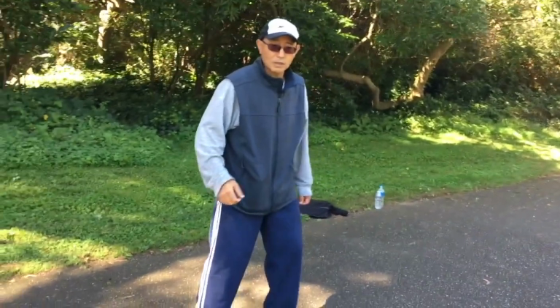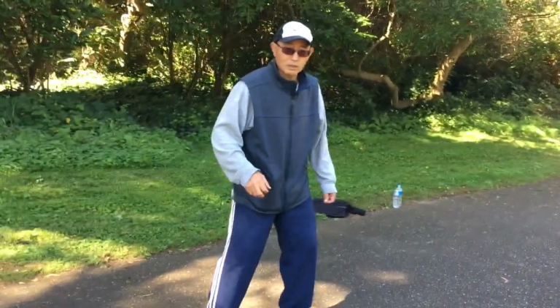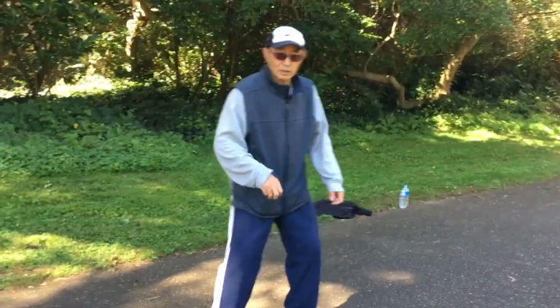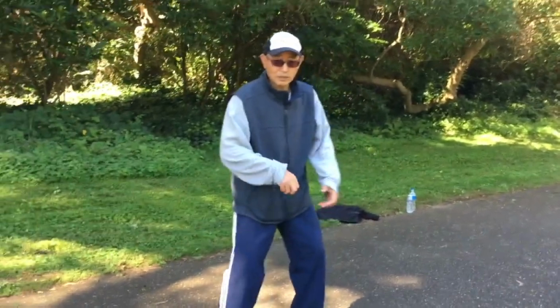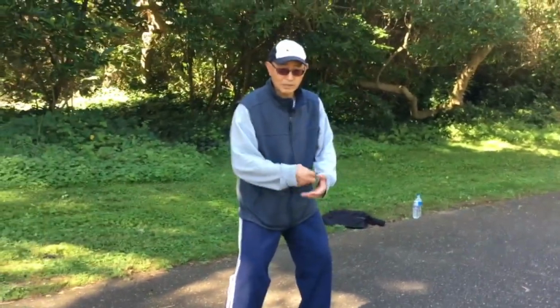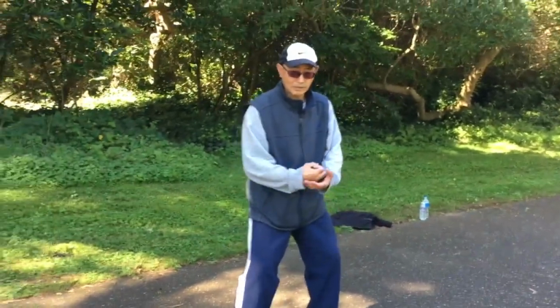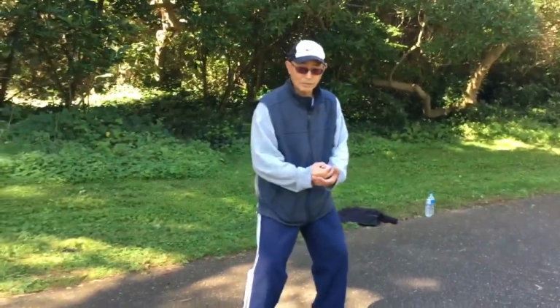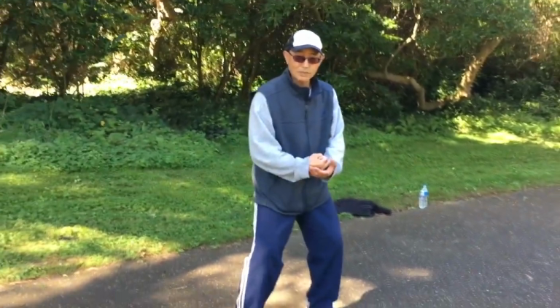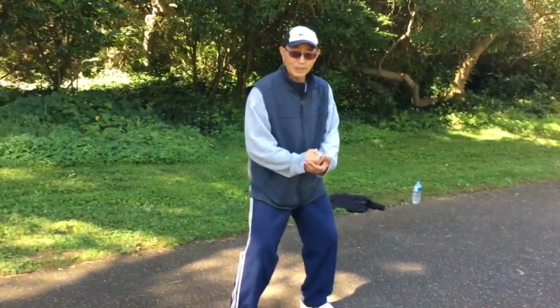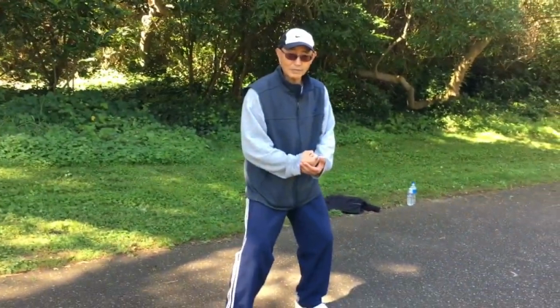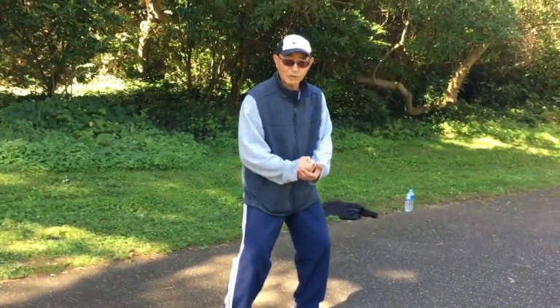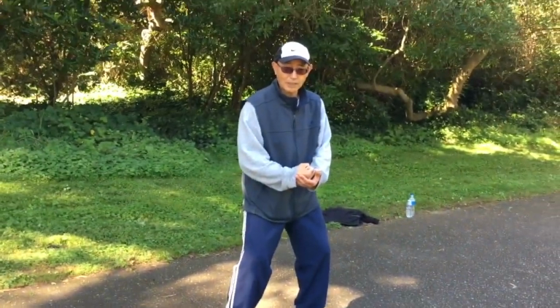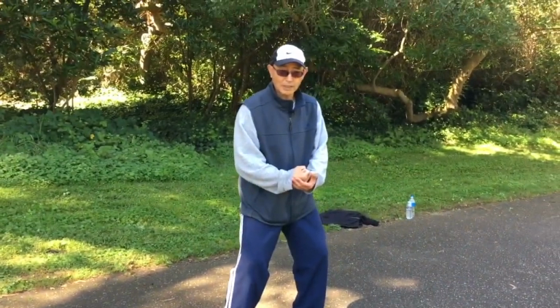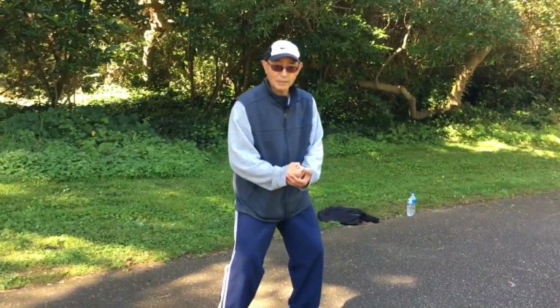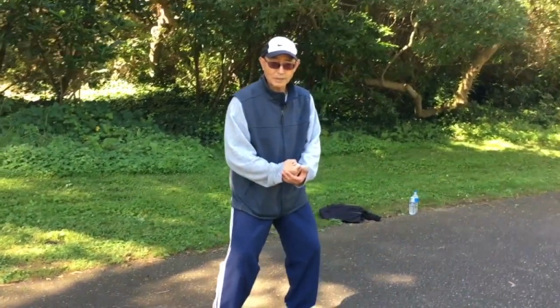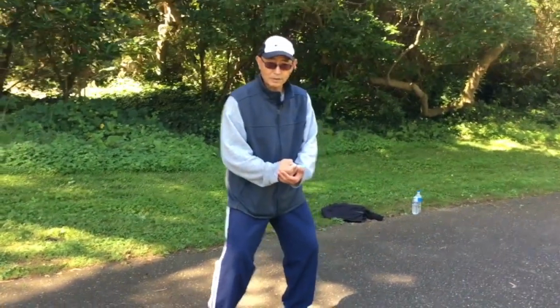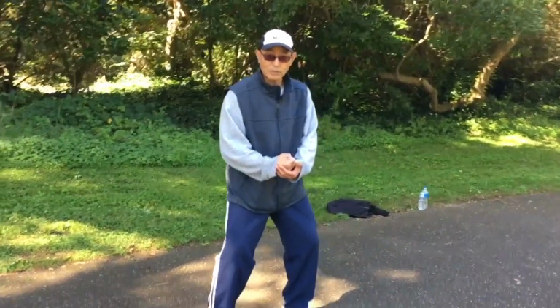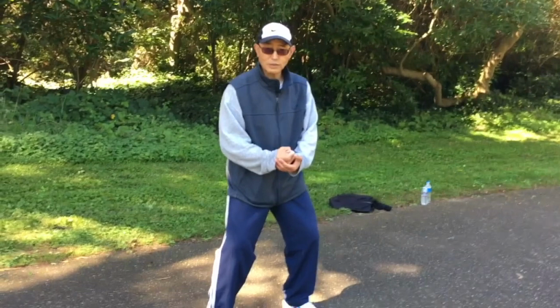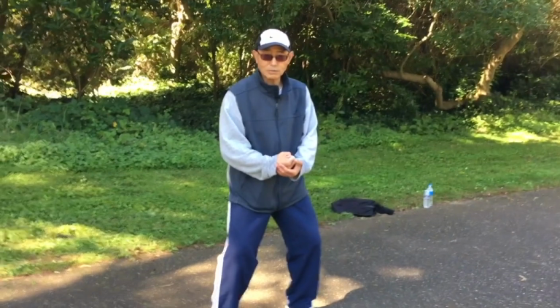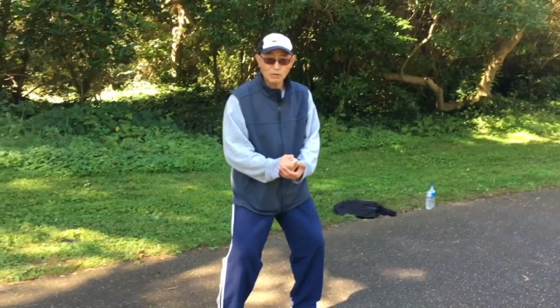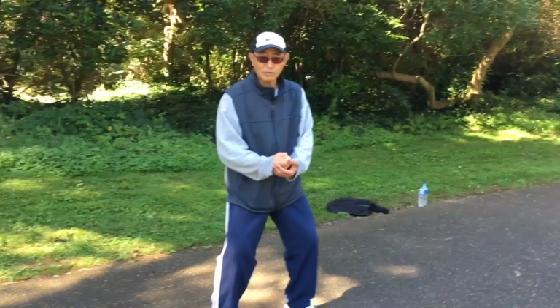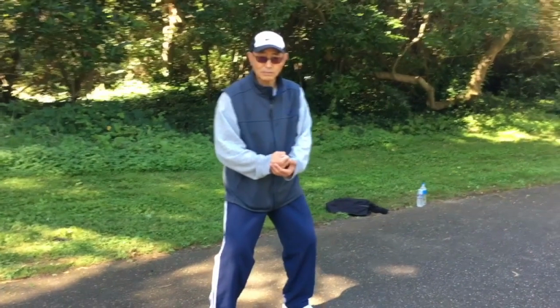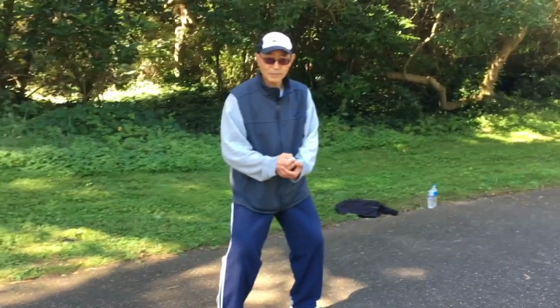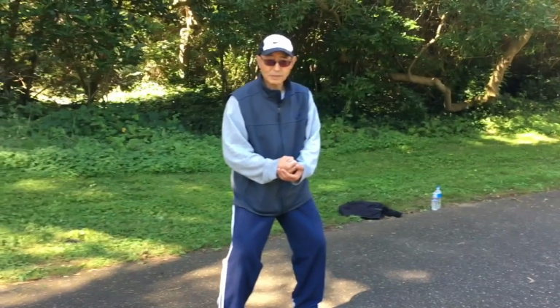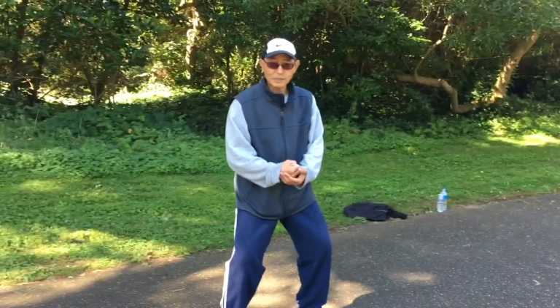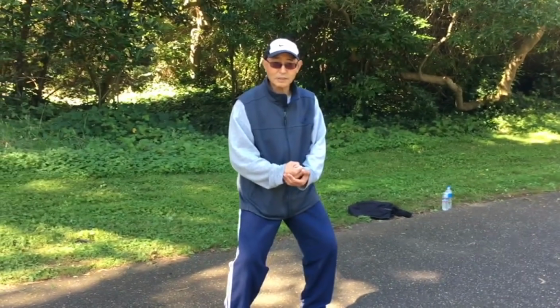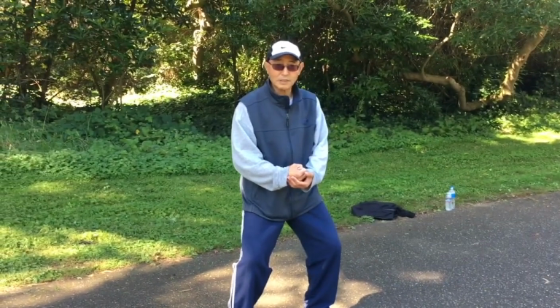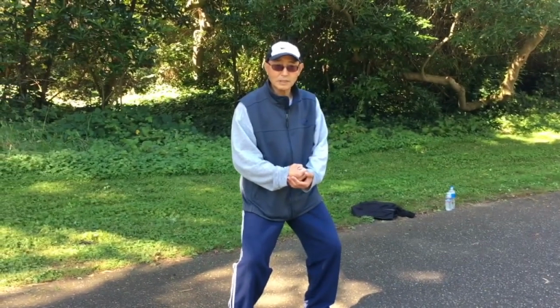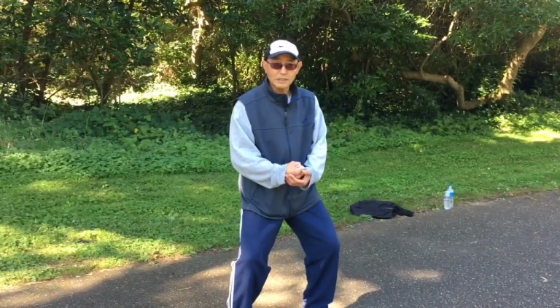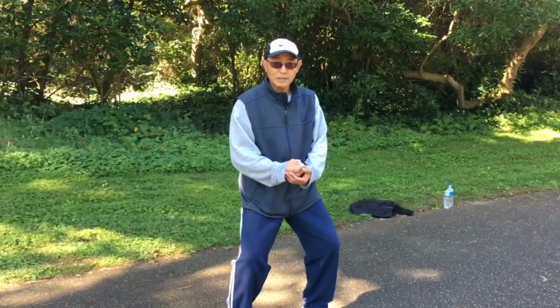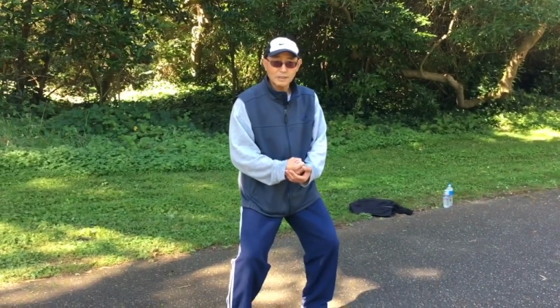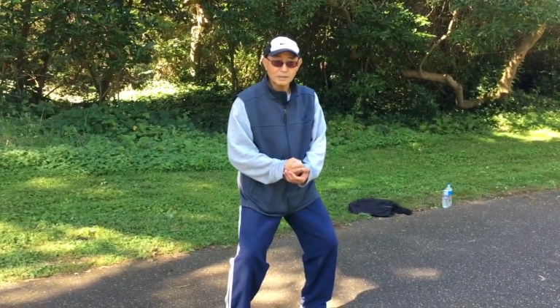The taiji form — you don't need to do the whole form, just easy, like this.